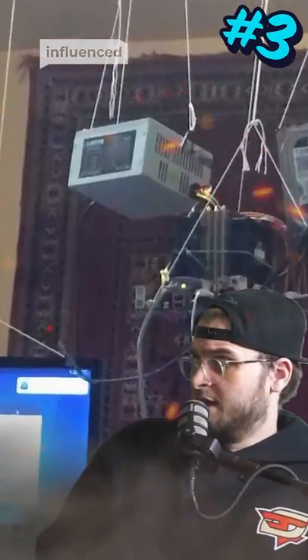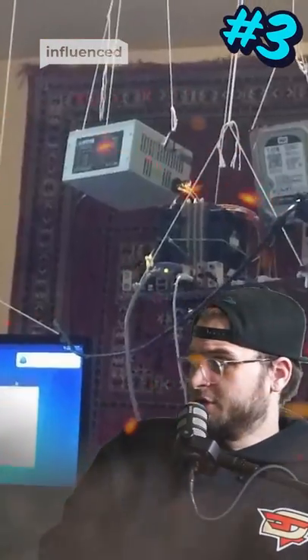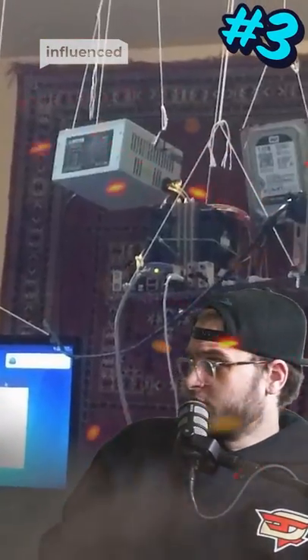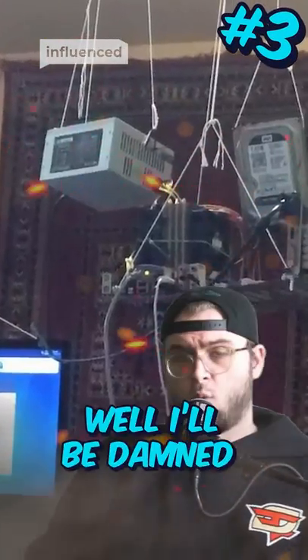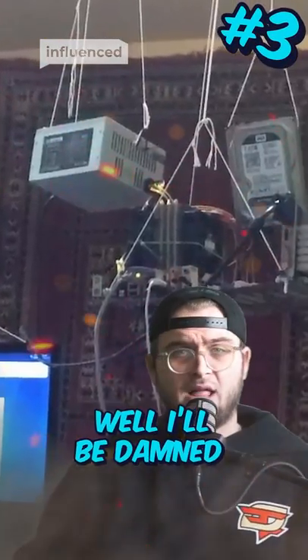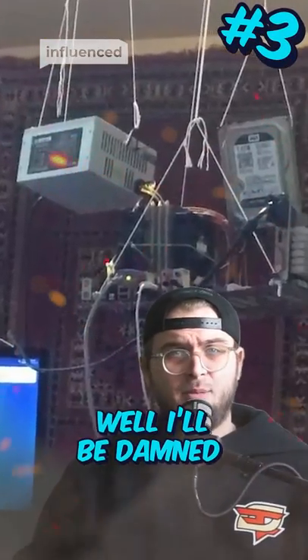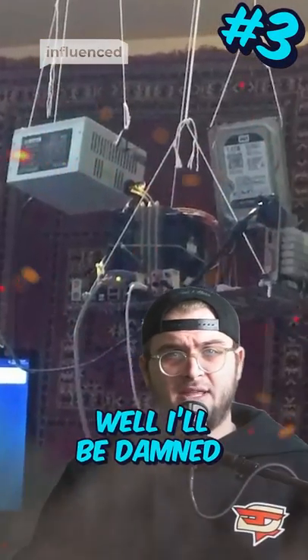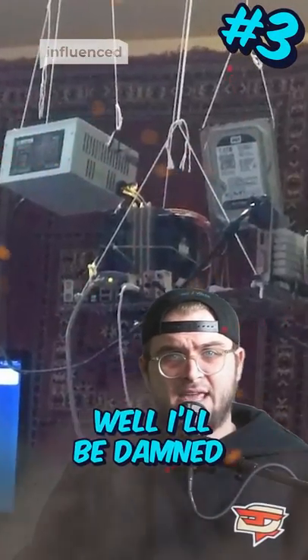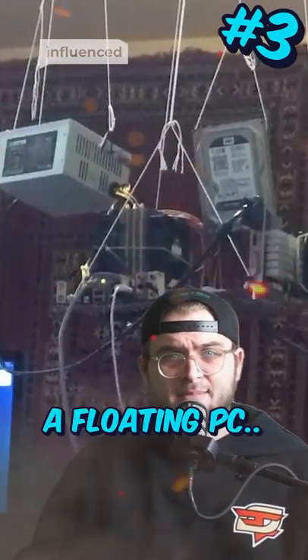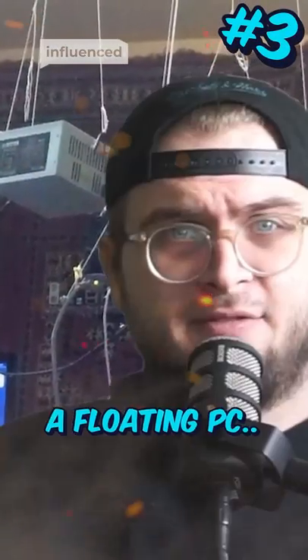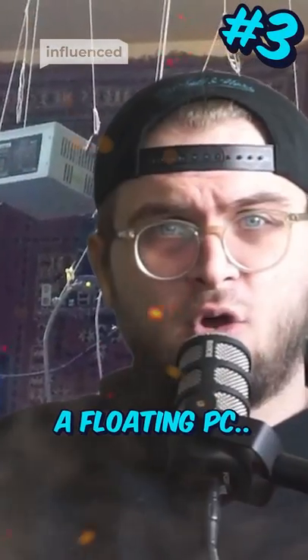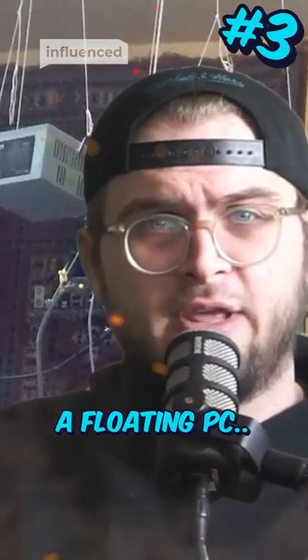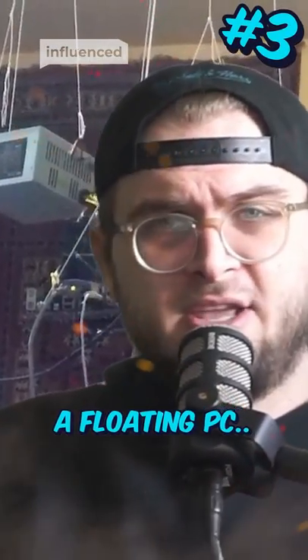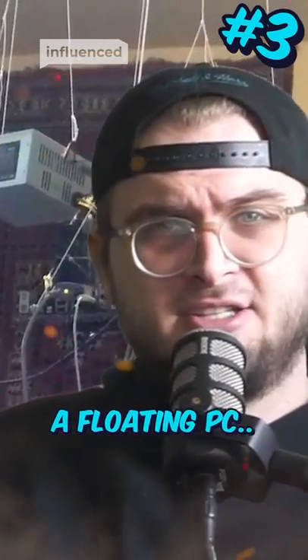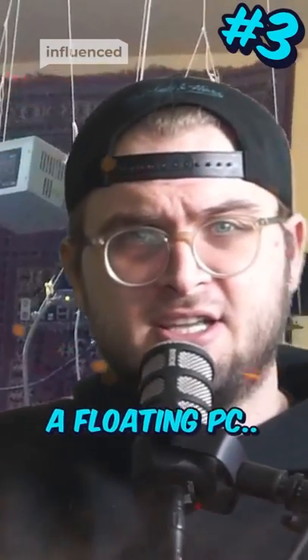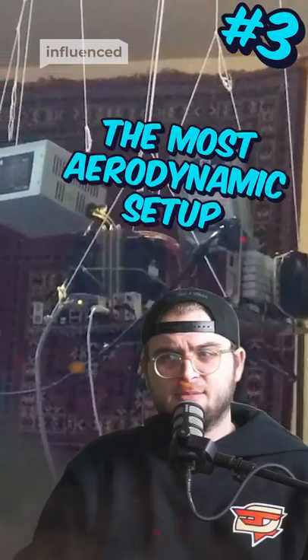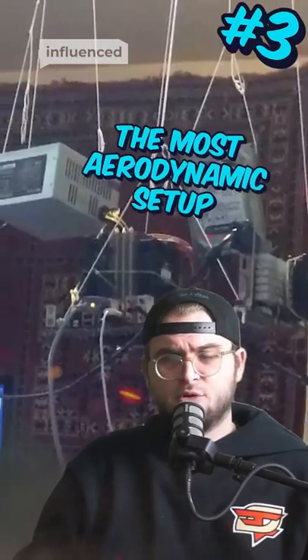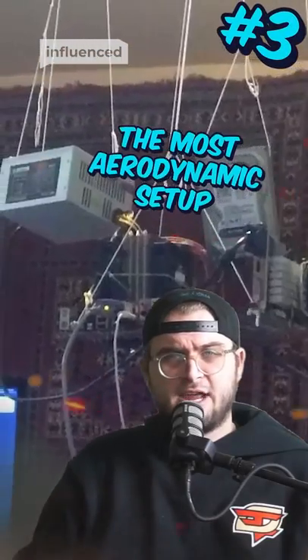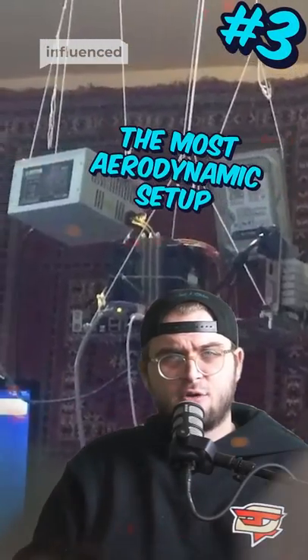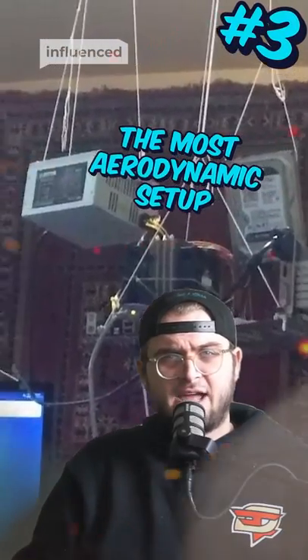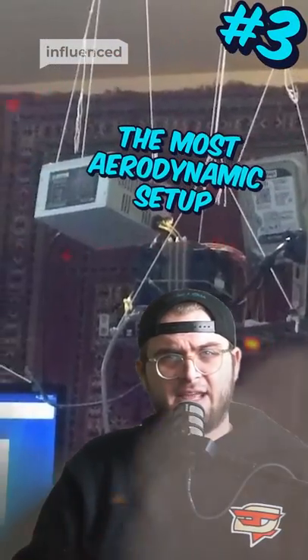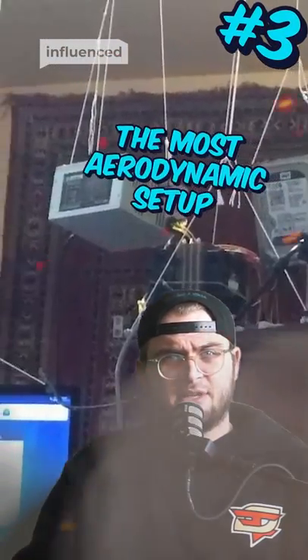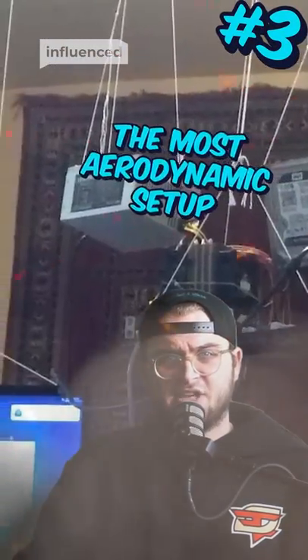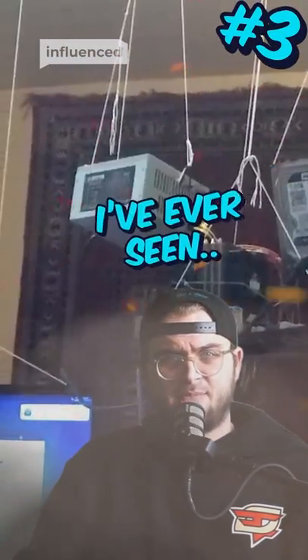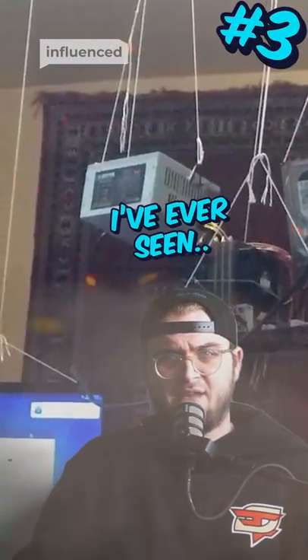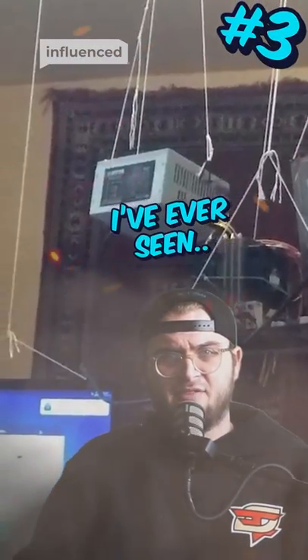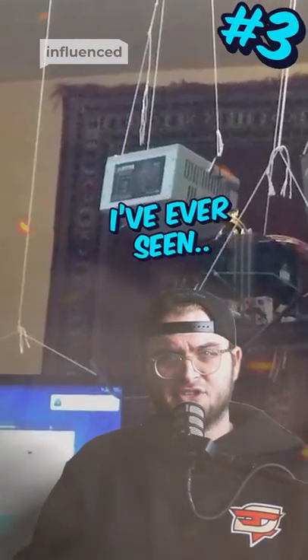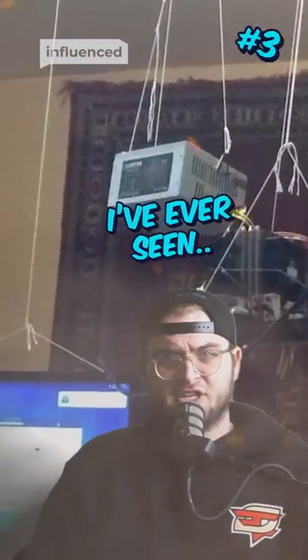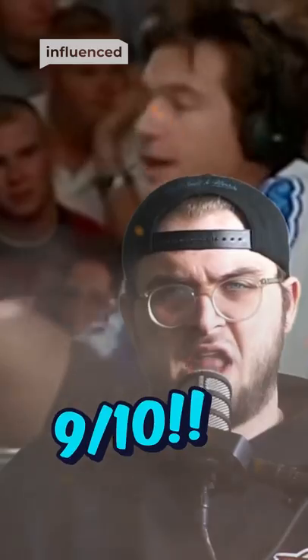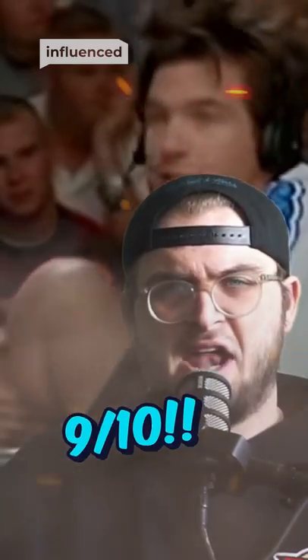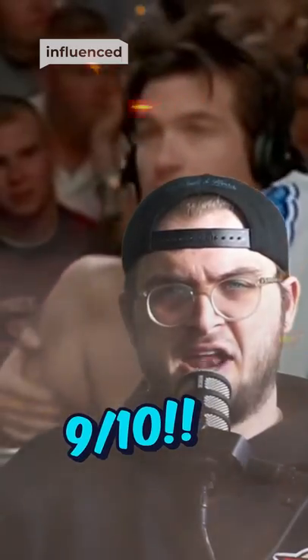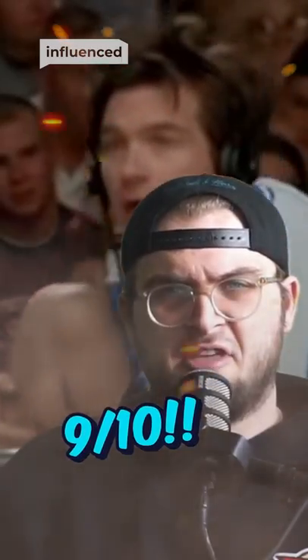Number 3. Well, I'll be damned — the floating PC. The most aerodynamic setup I've ever seen. 9 out of 10.